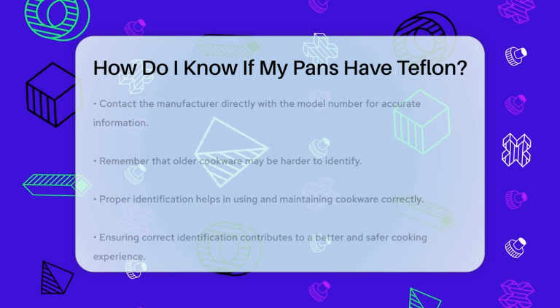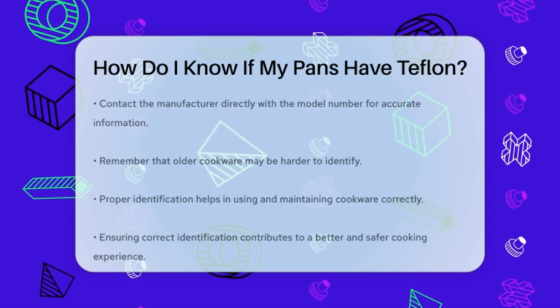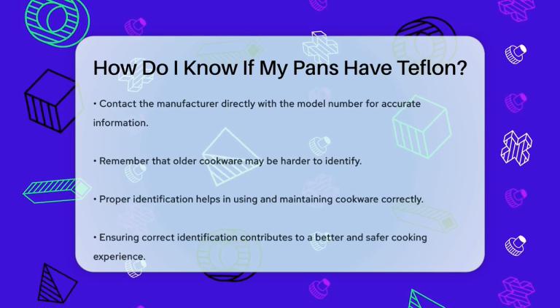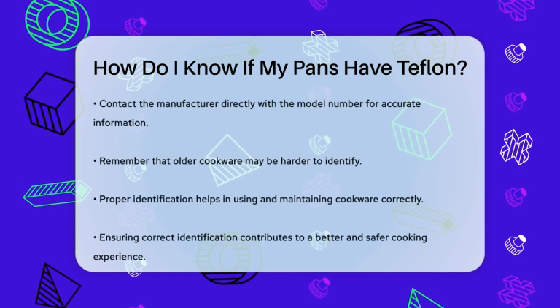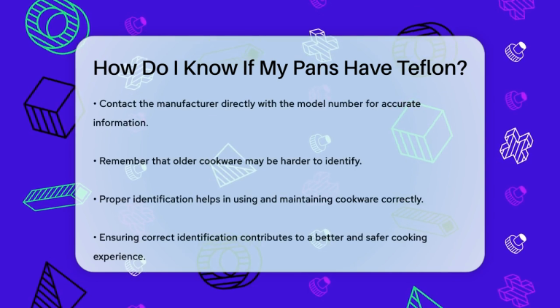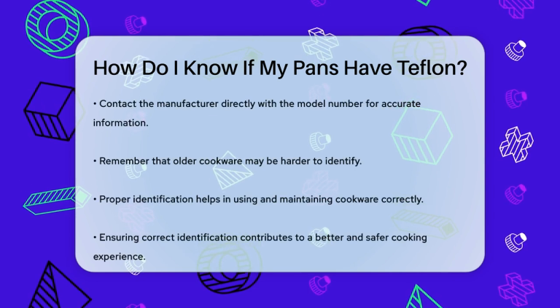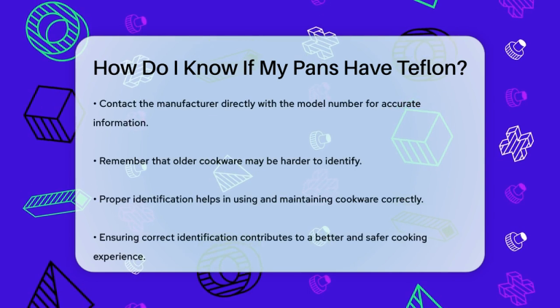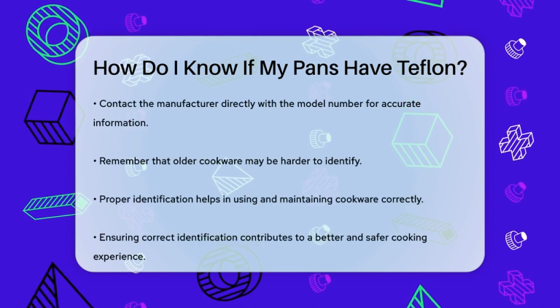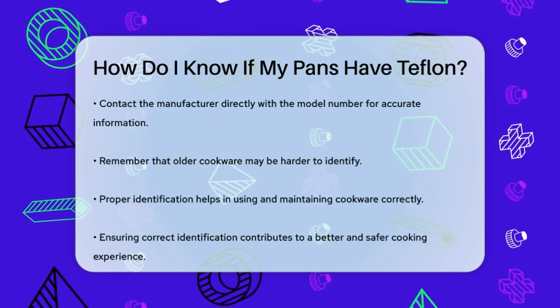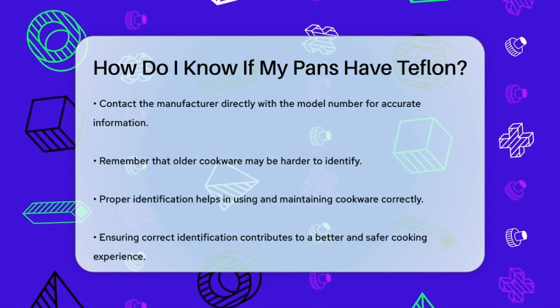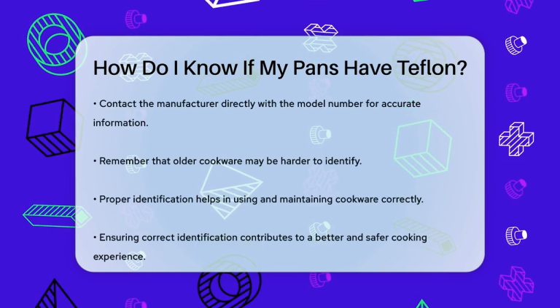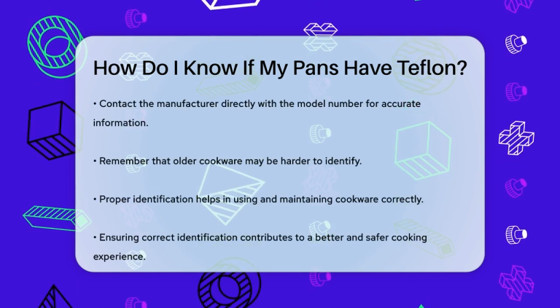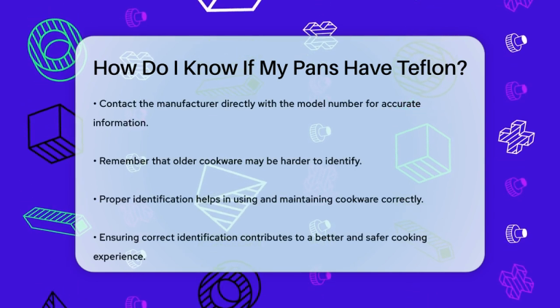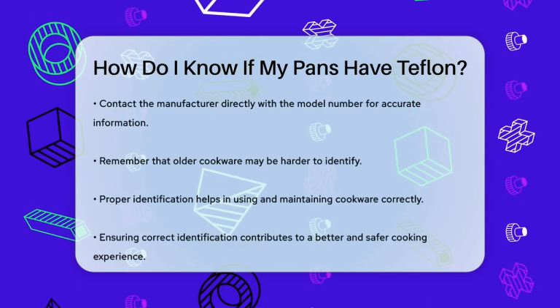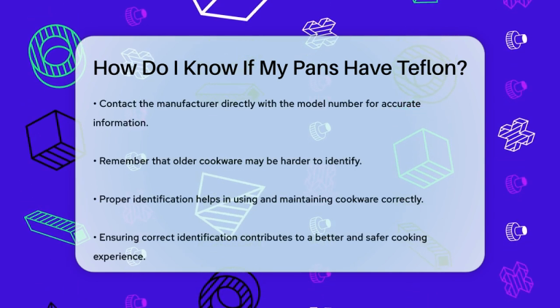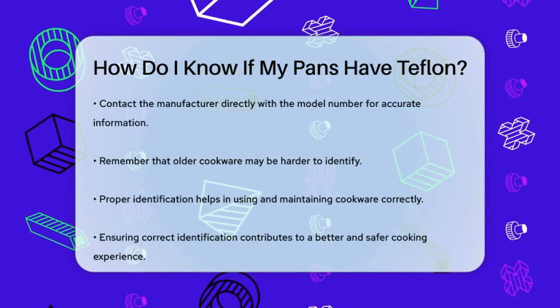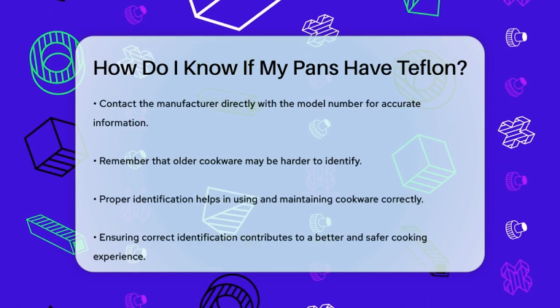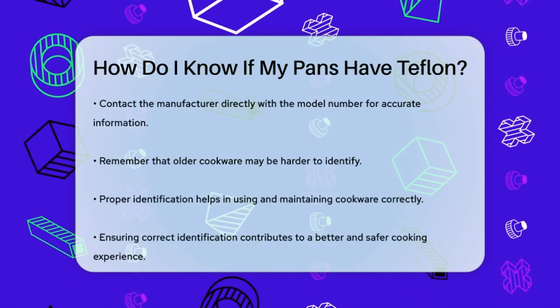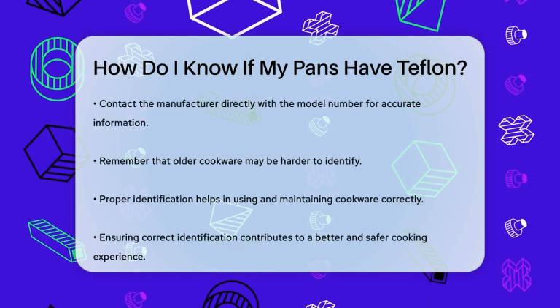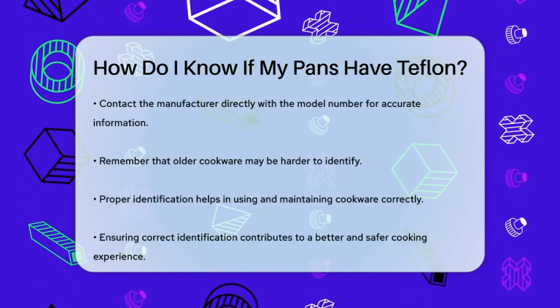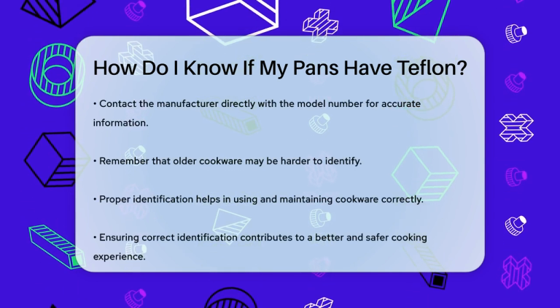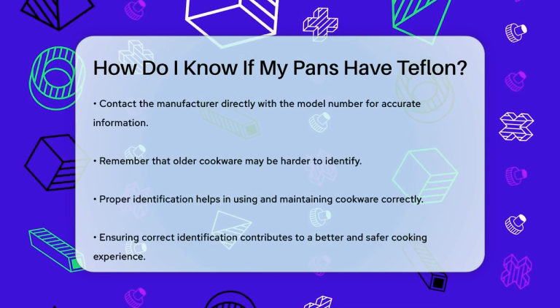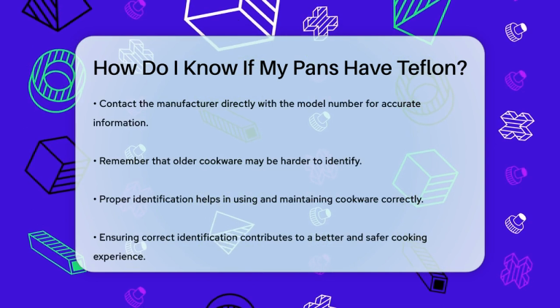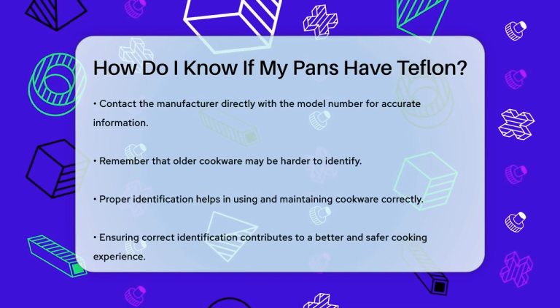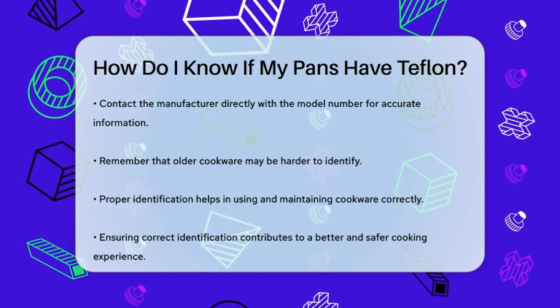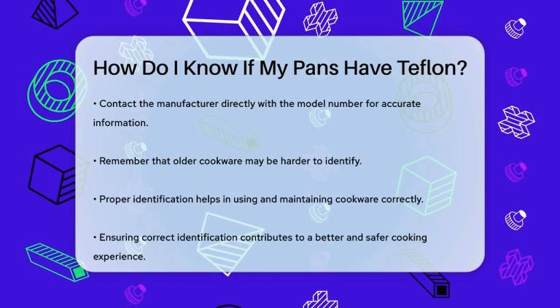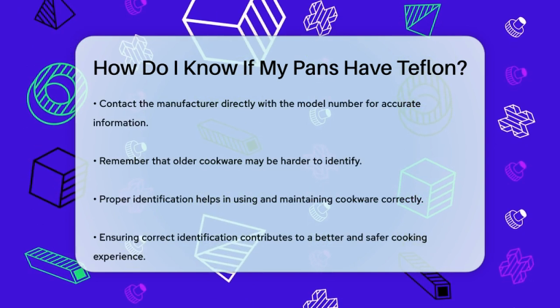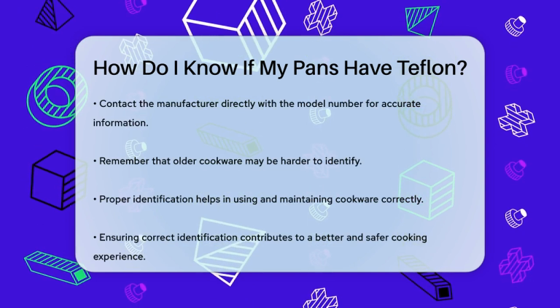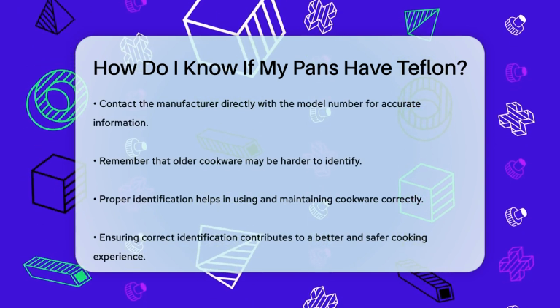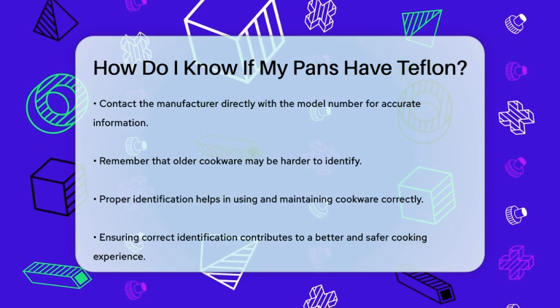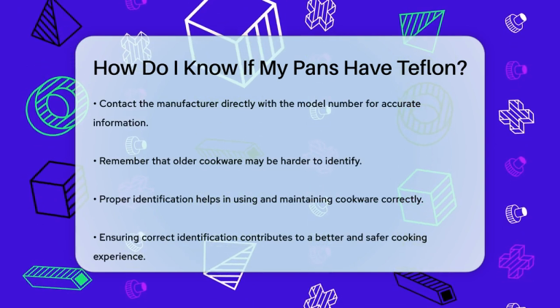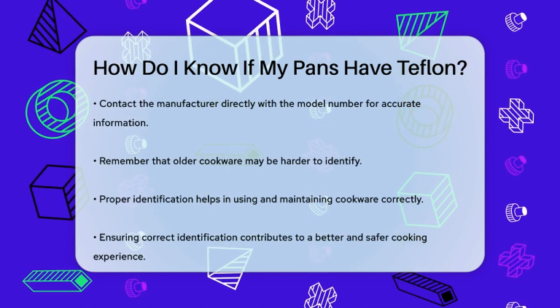If you're still unsure, contact the manufacturer directly. Provide them with the model number of your cookware to get accurate information about the materials used.